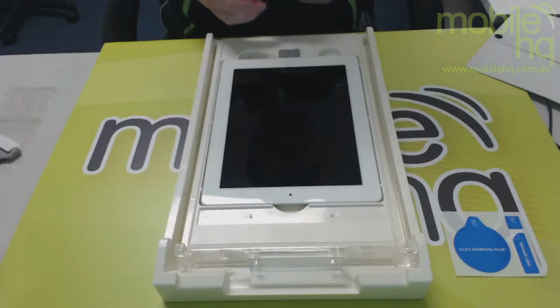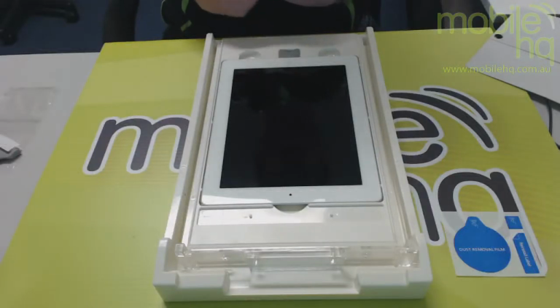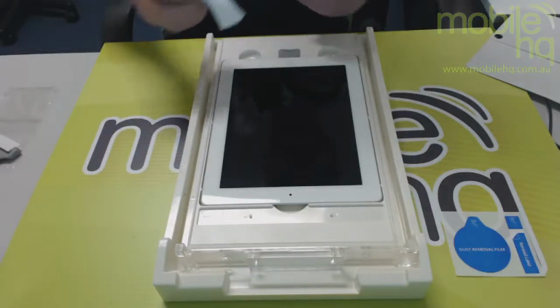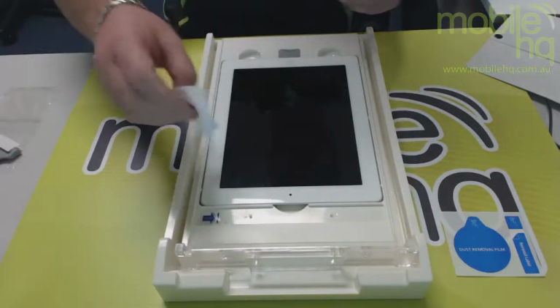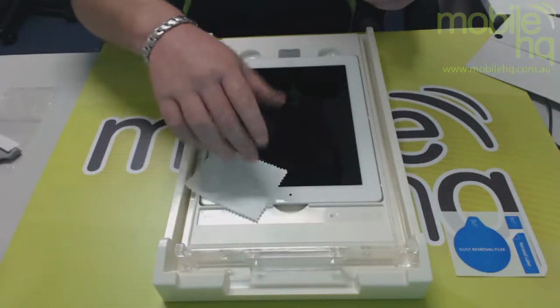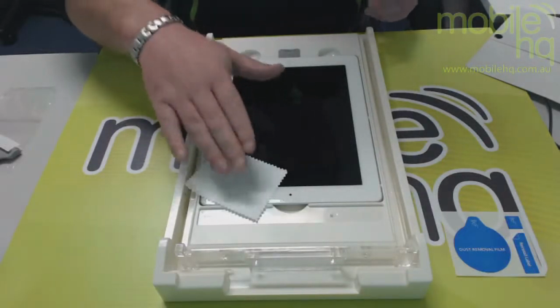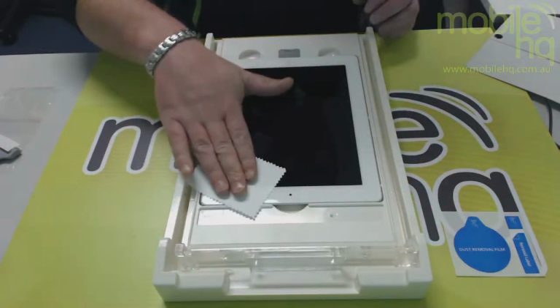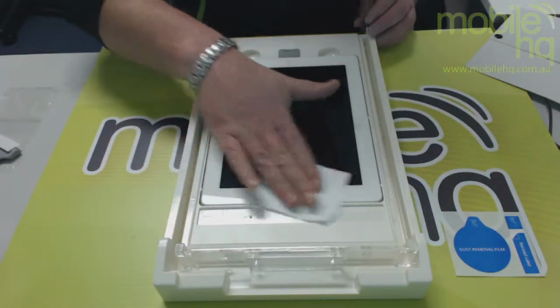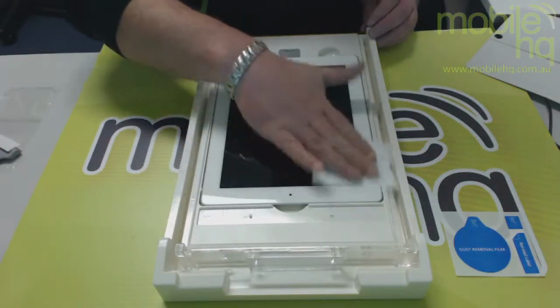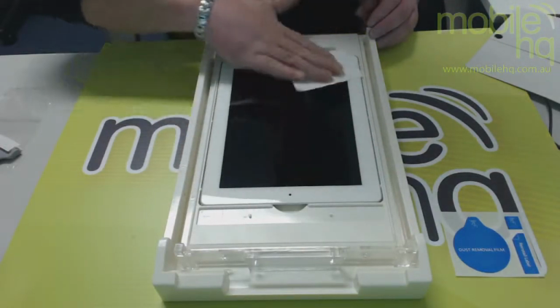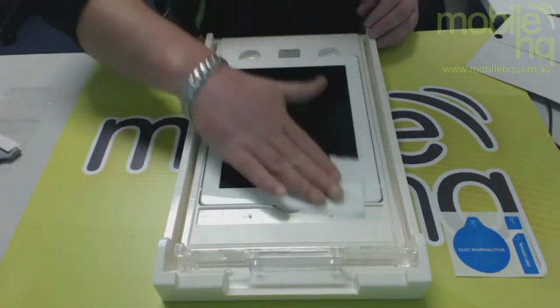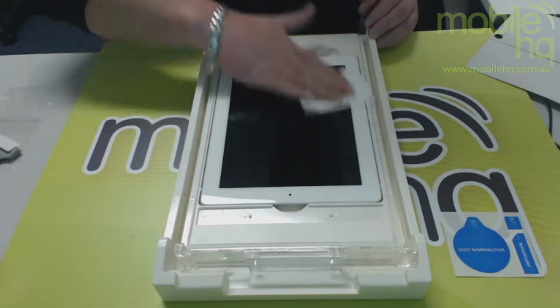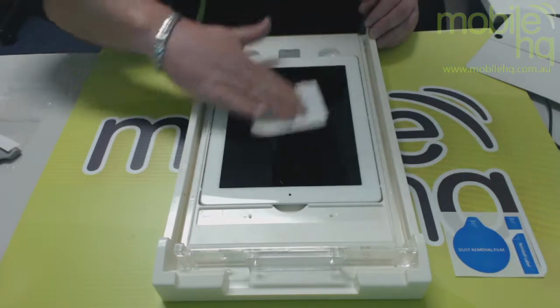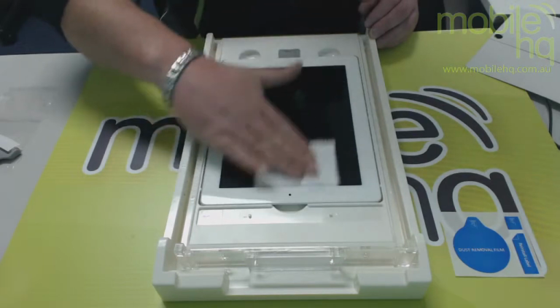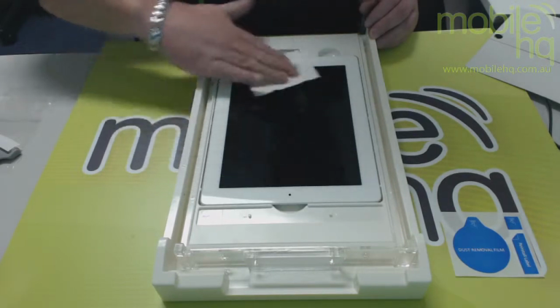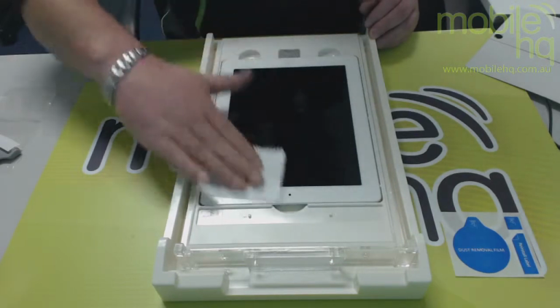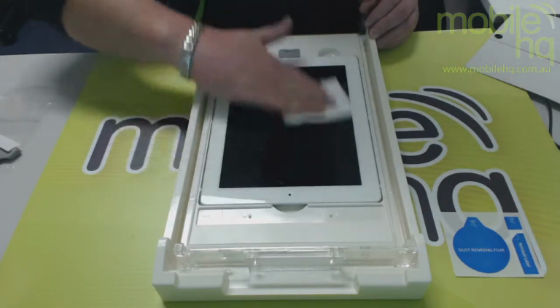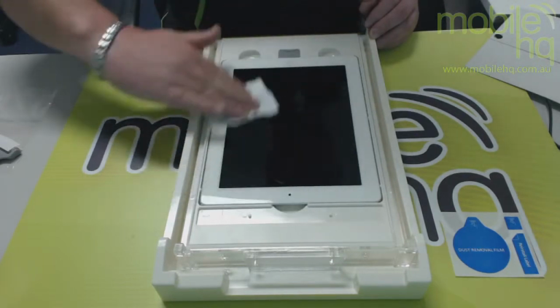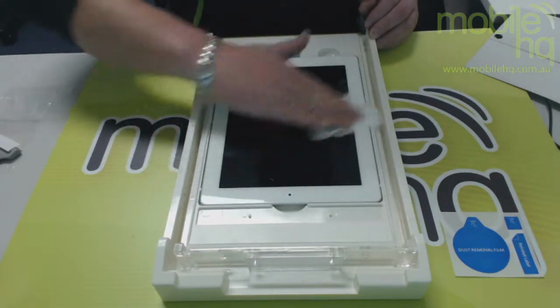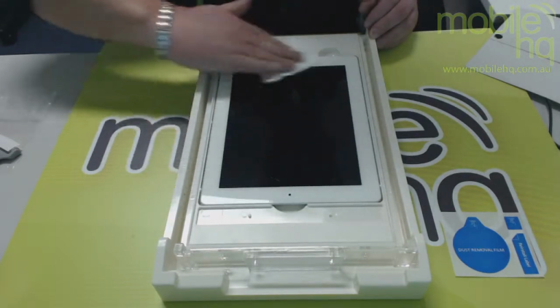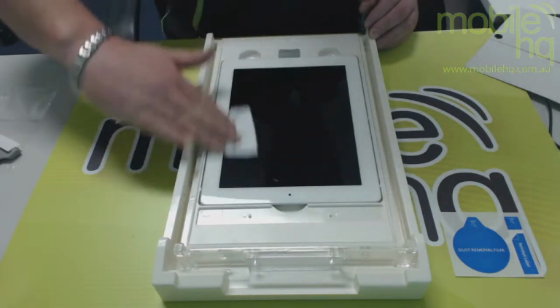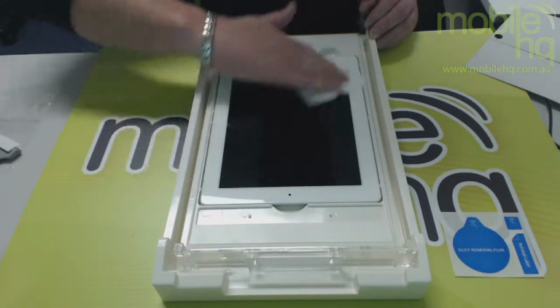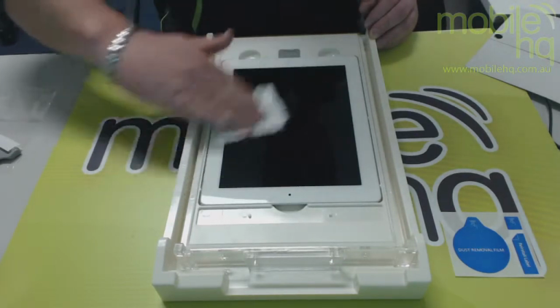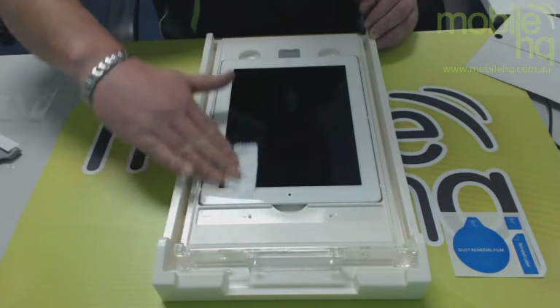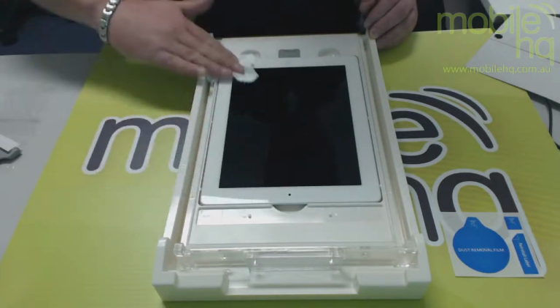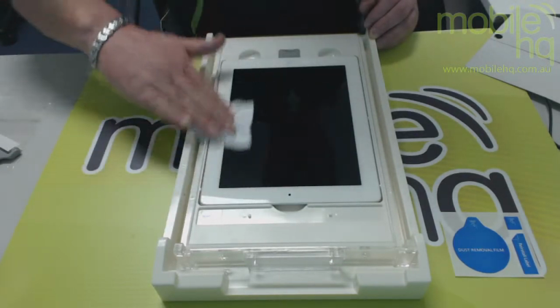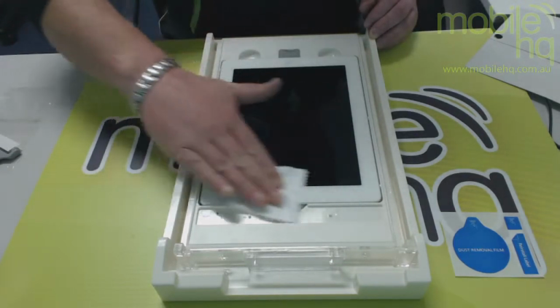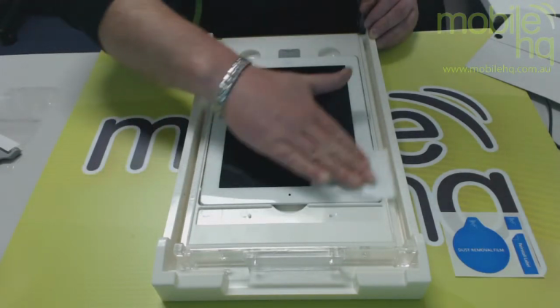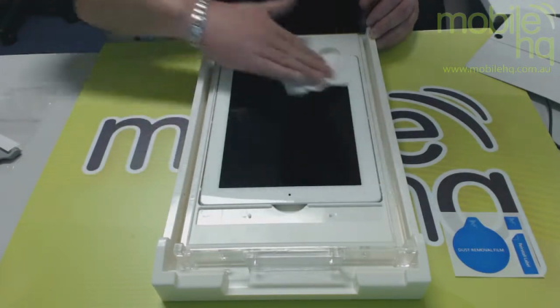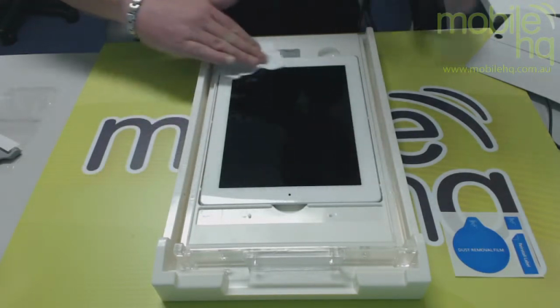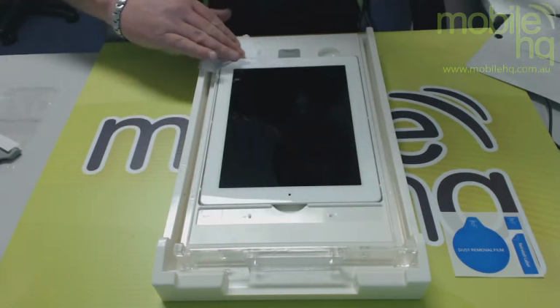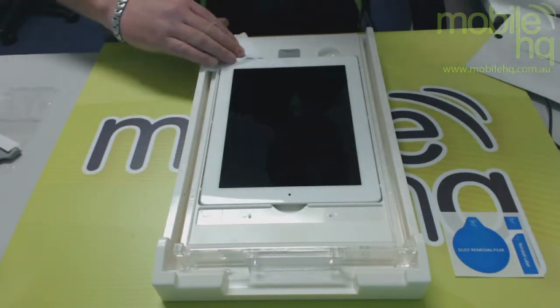Hi, I'm Evan from Apple HQ and this is a quick demonstration on how the universal applicator for tablets works.